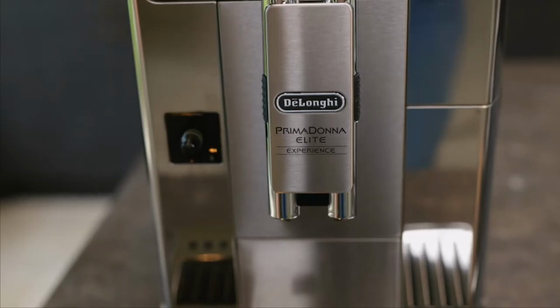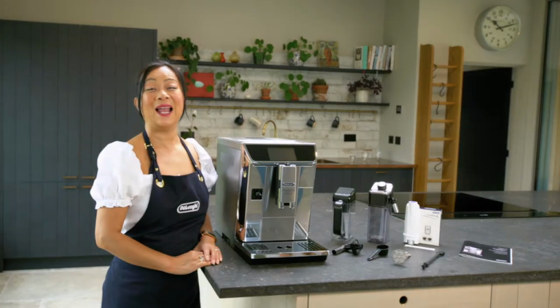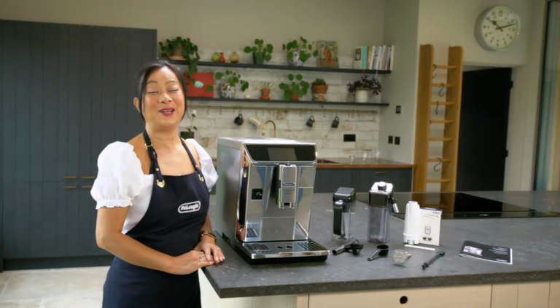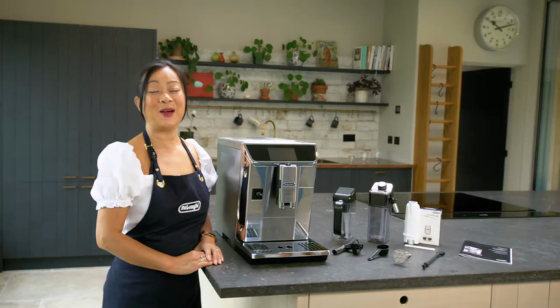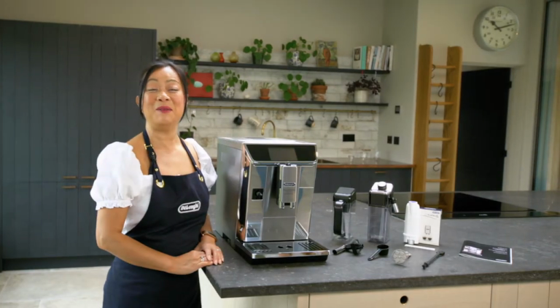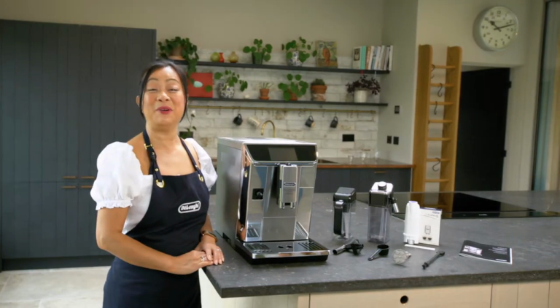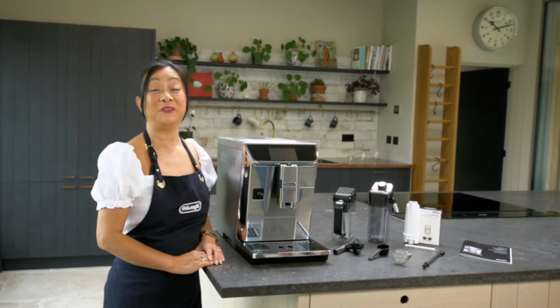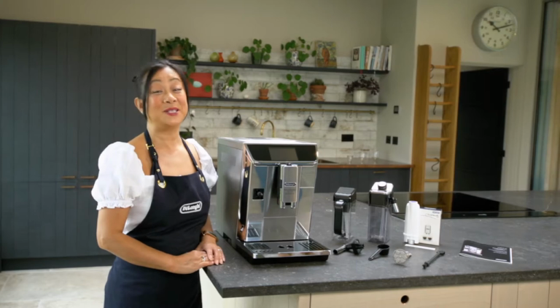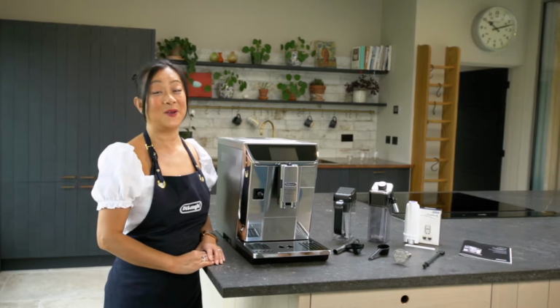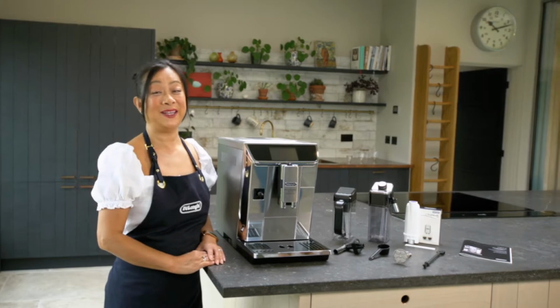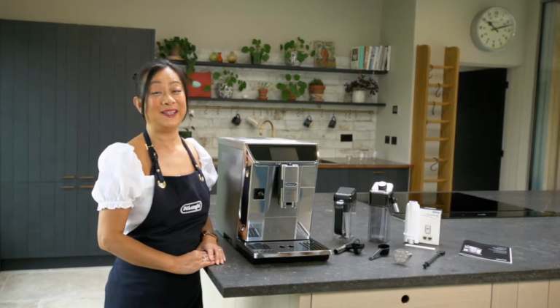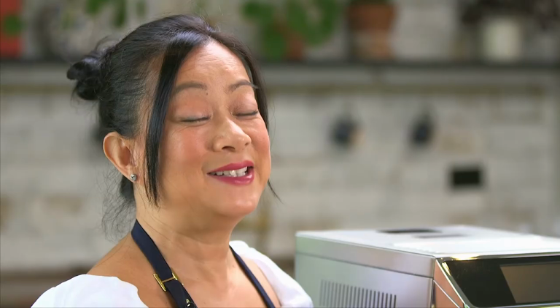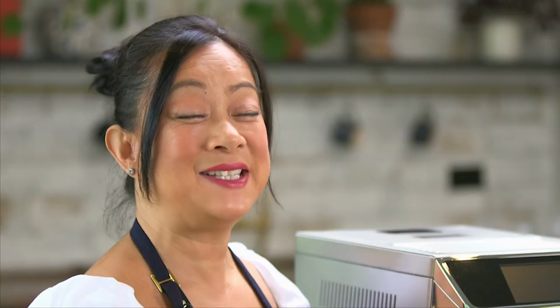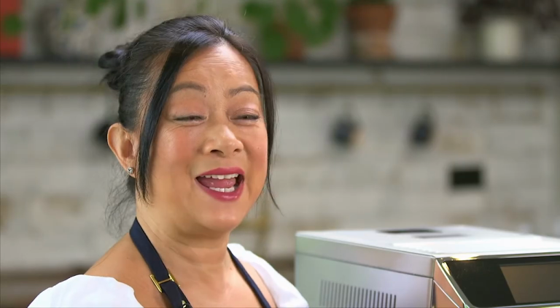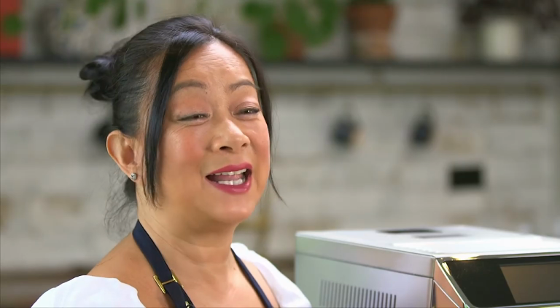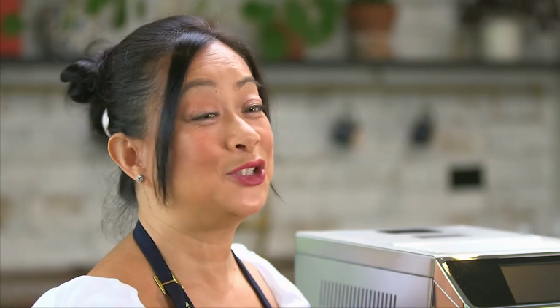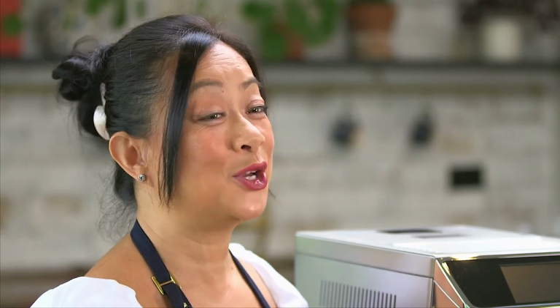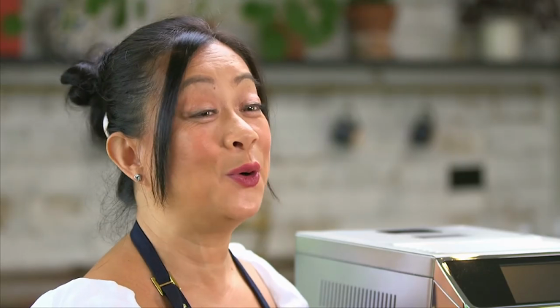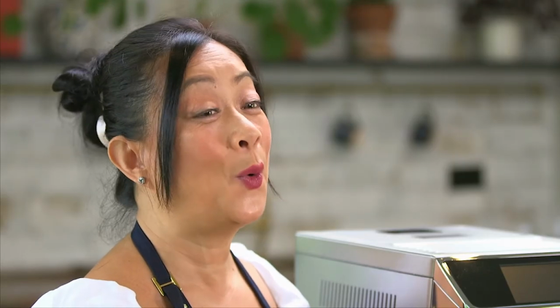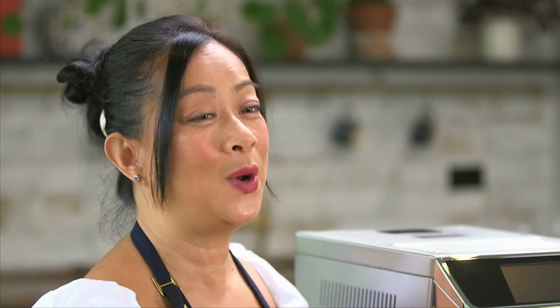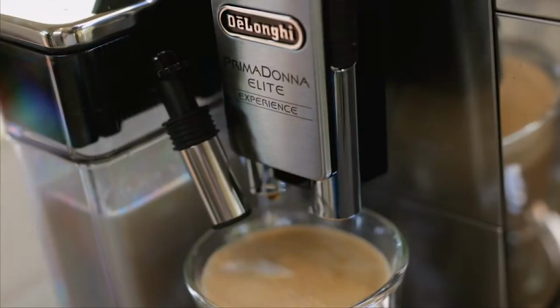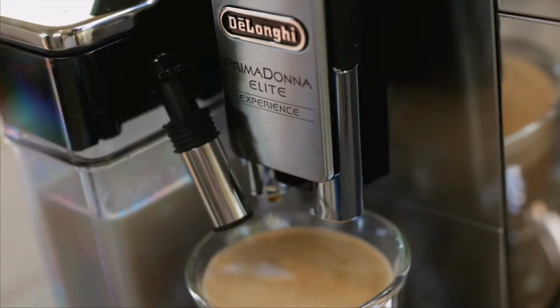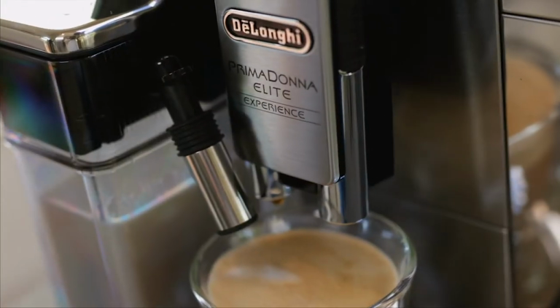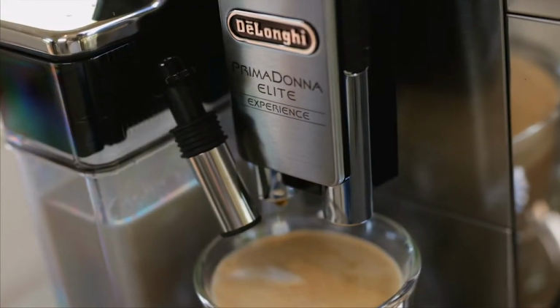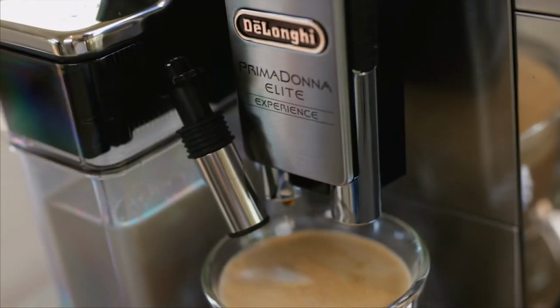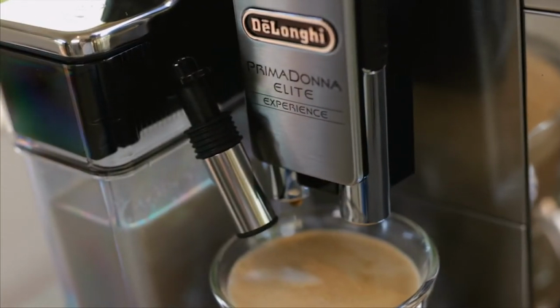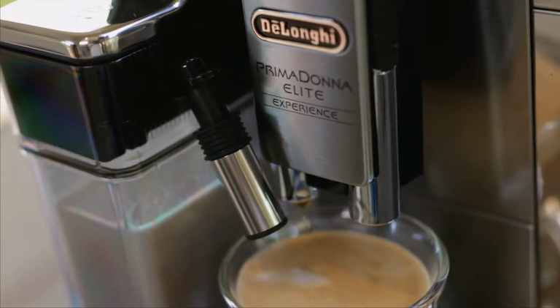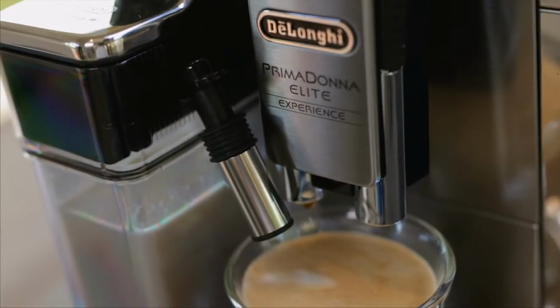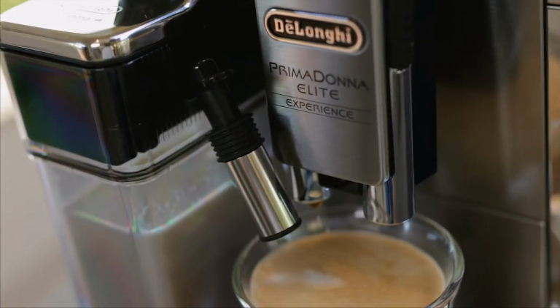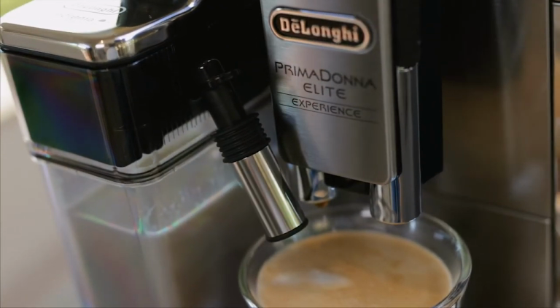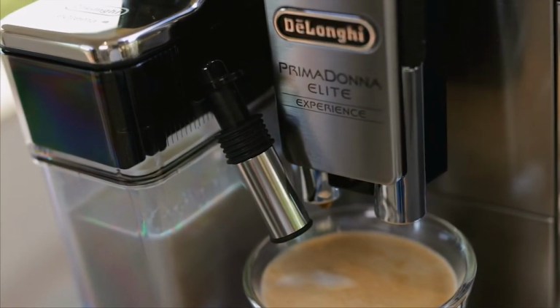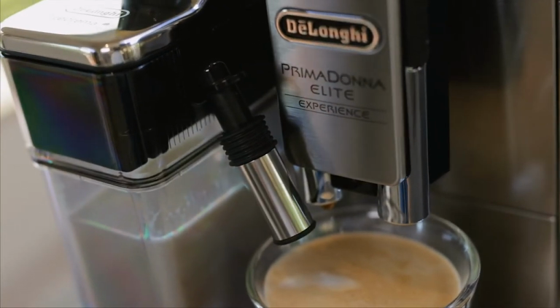Hello, I'm Maria from De'Longhi. Today I'd like to show you all about the PrimaDonna Elite Experience.